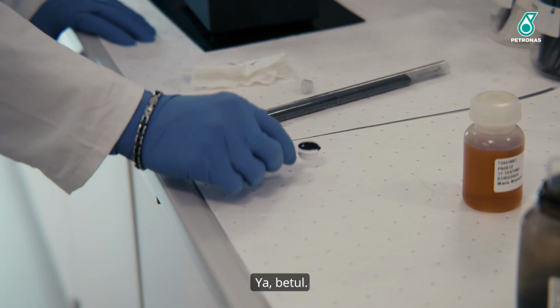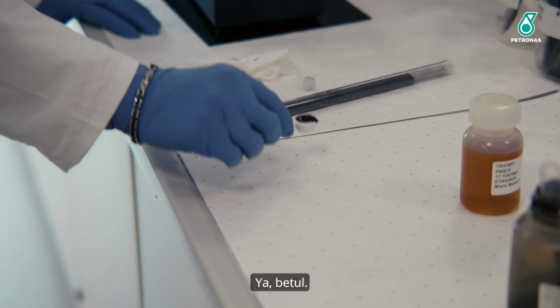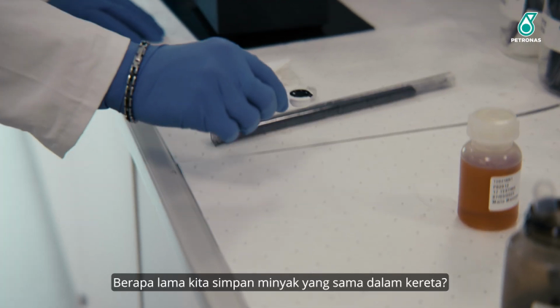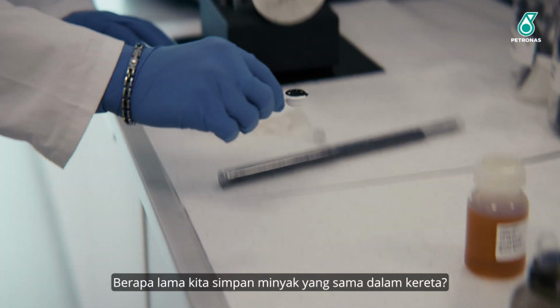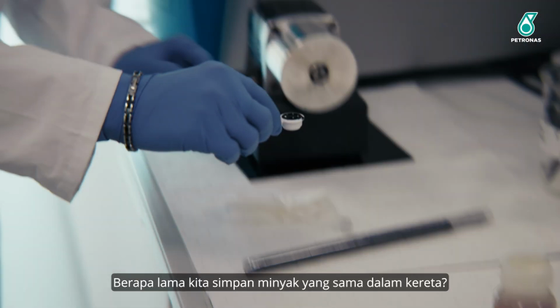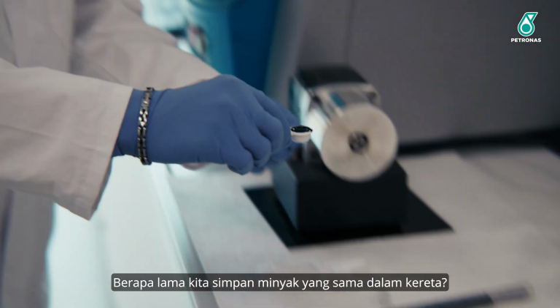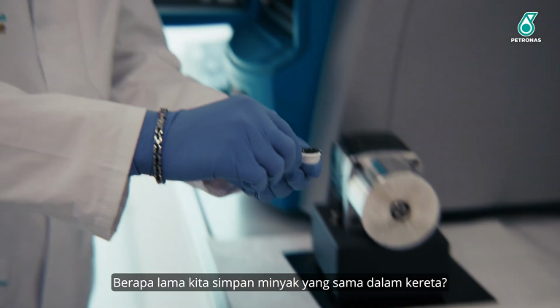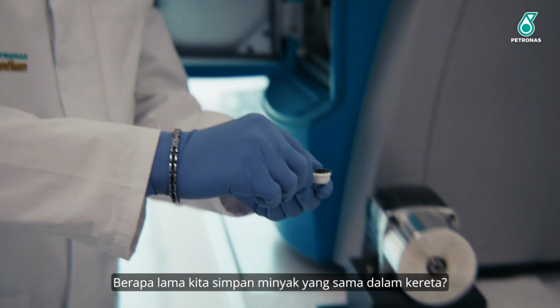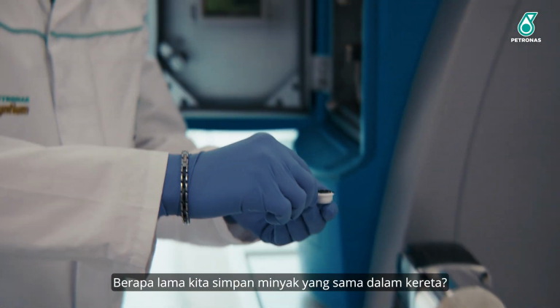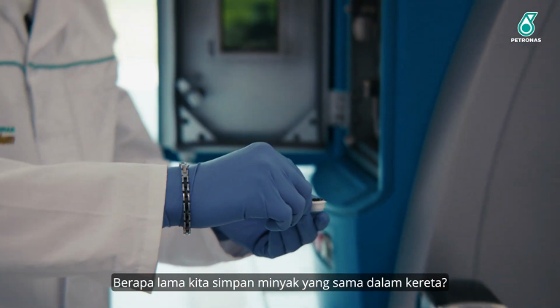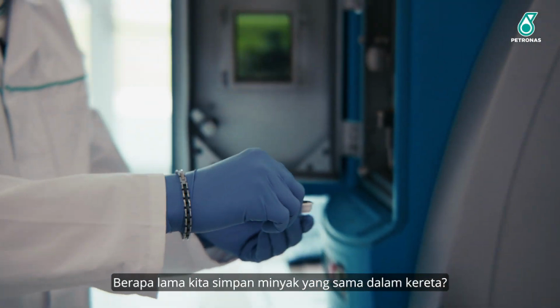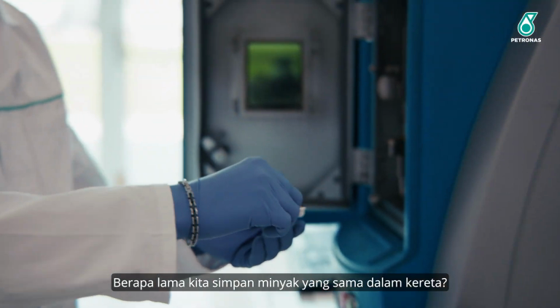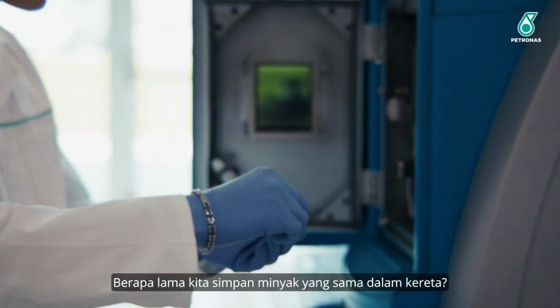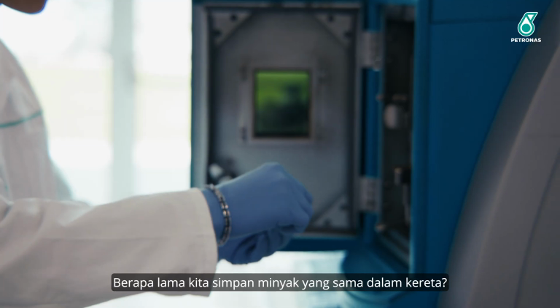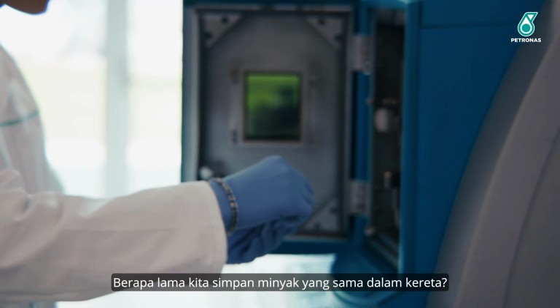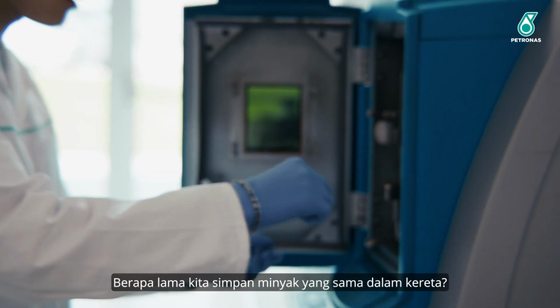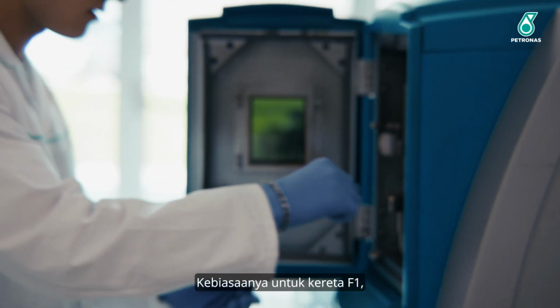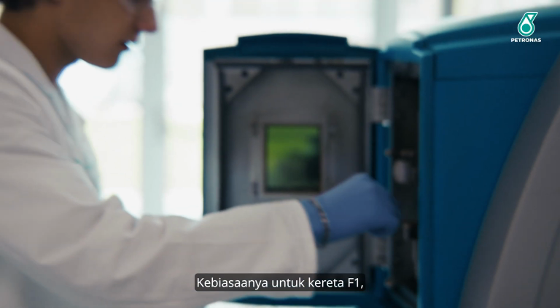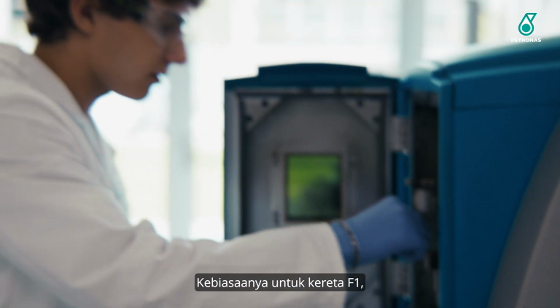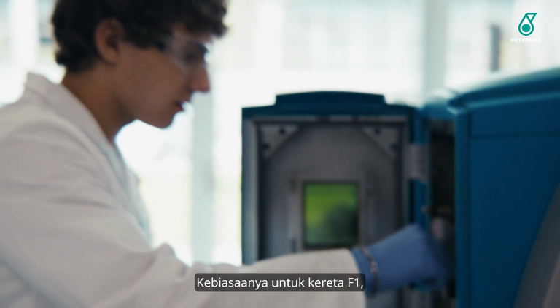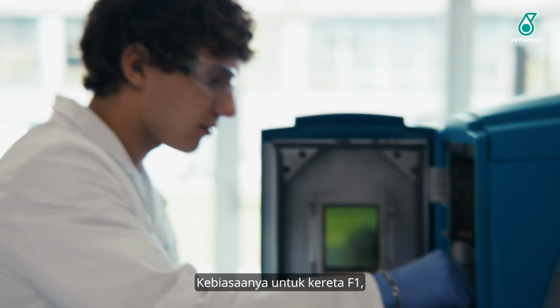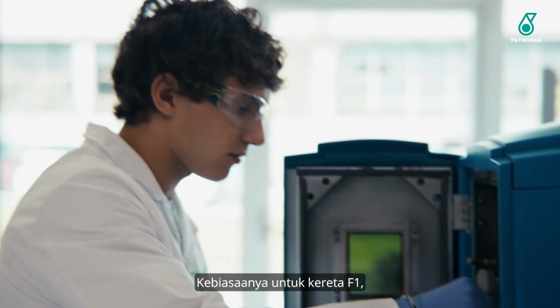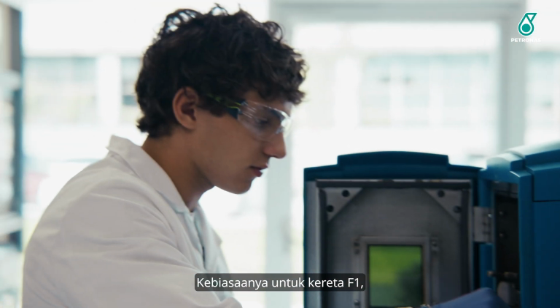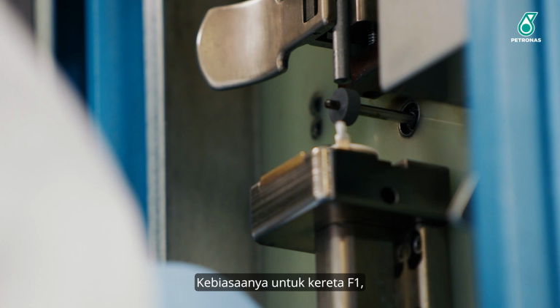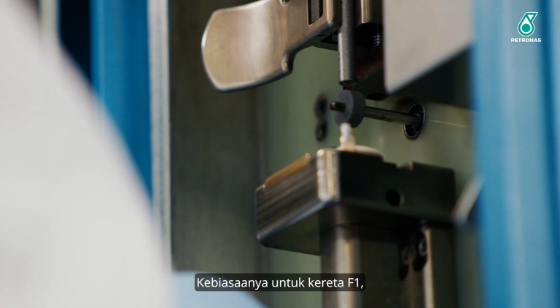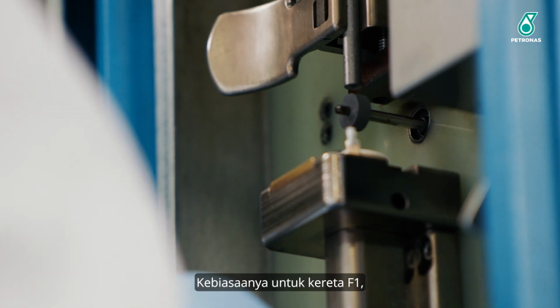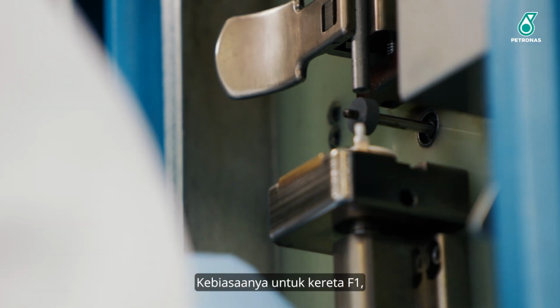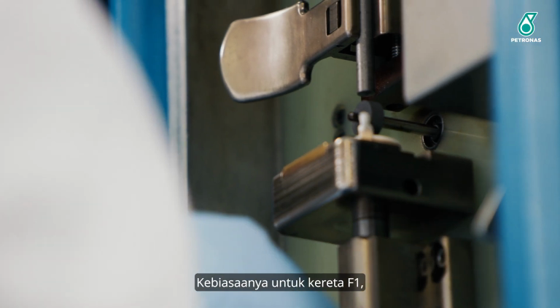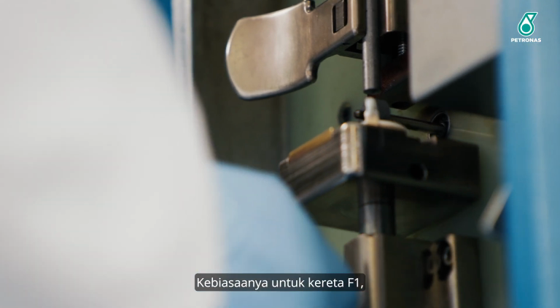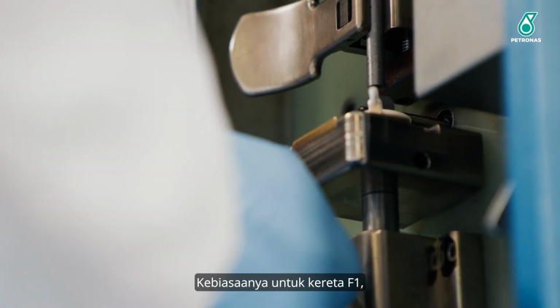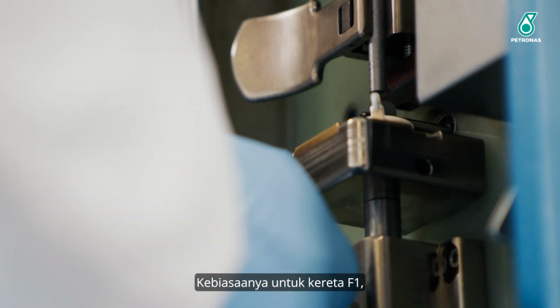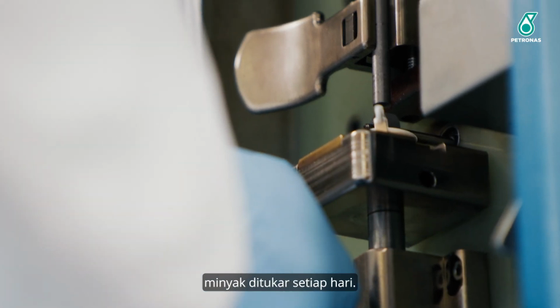And how long do you keep the same oil in the car? In F1, we normally change it every day.